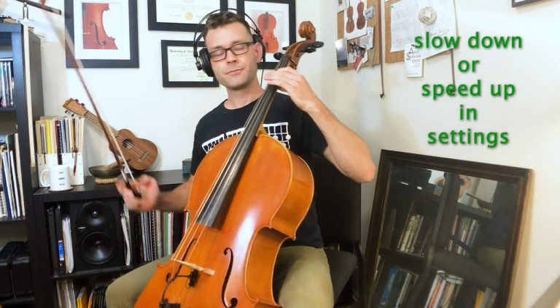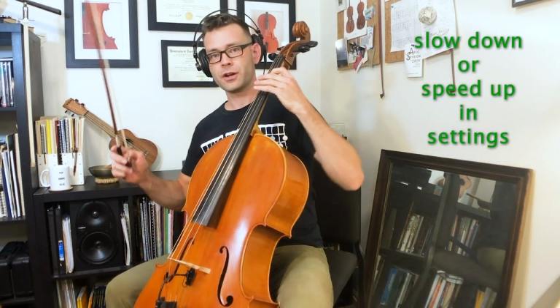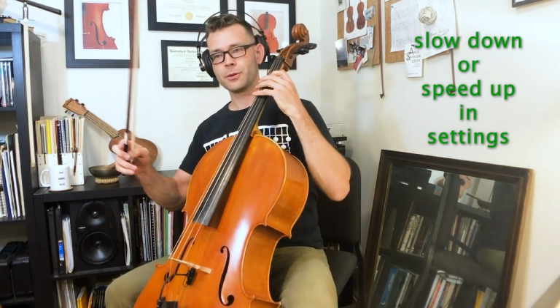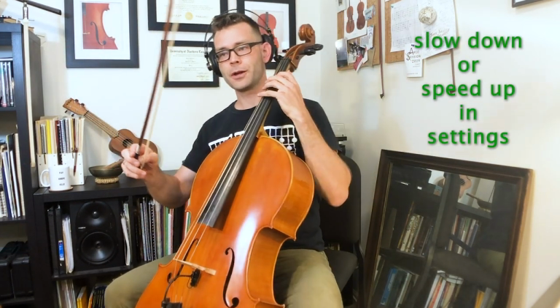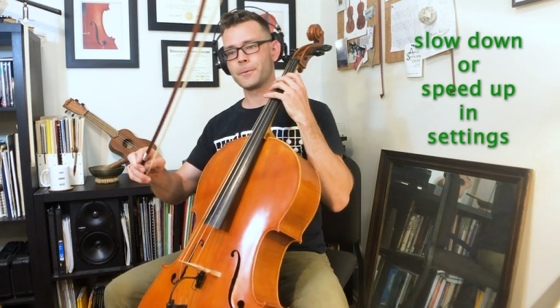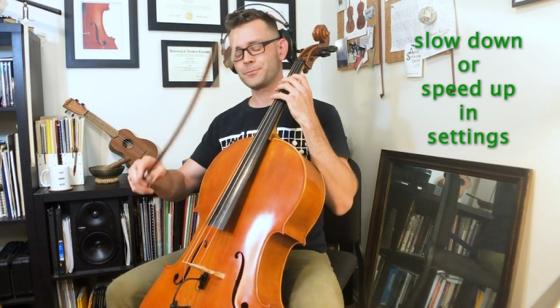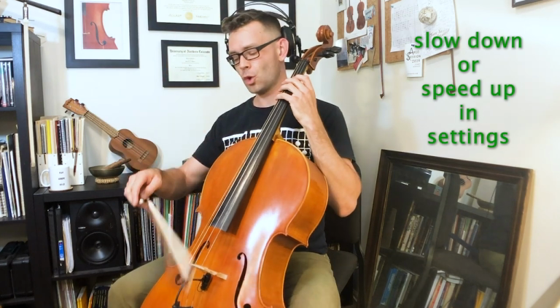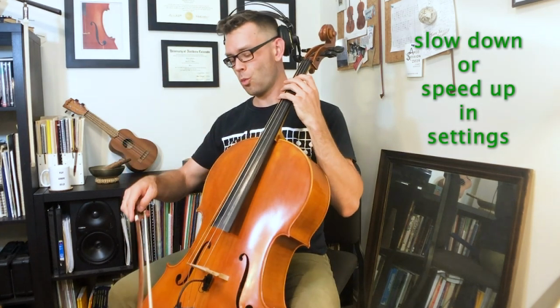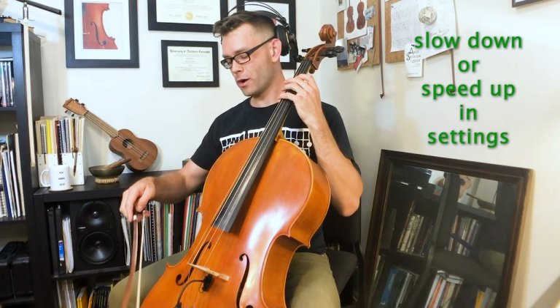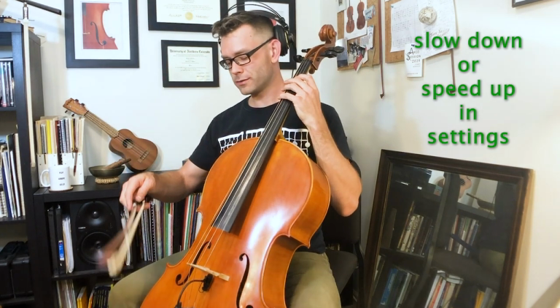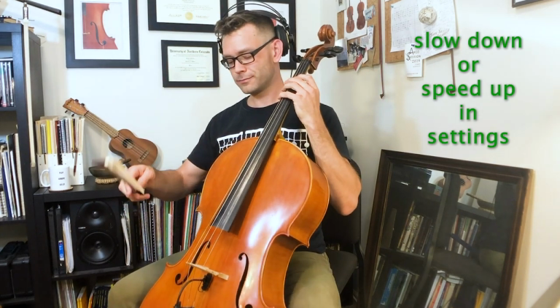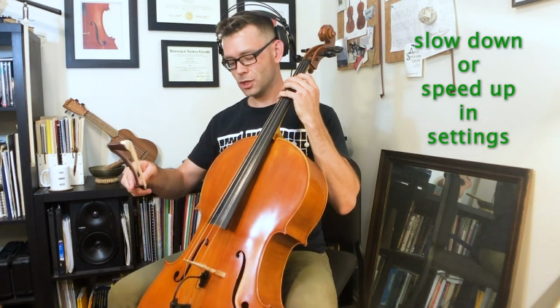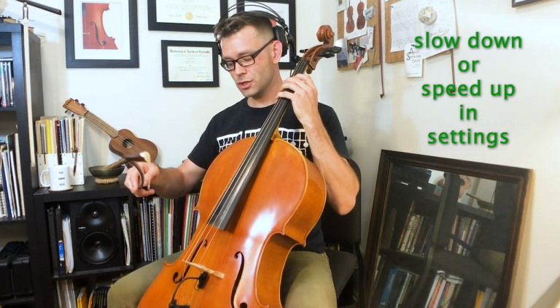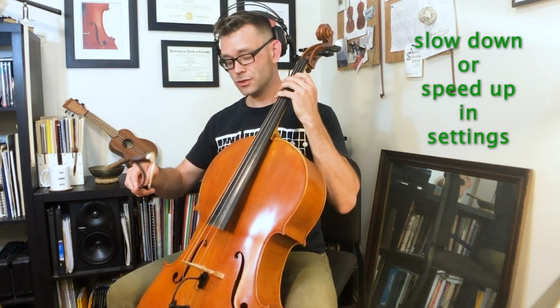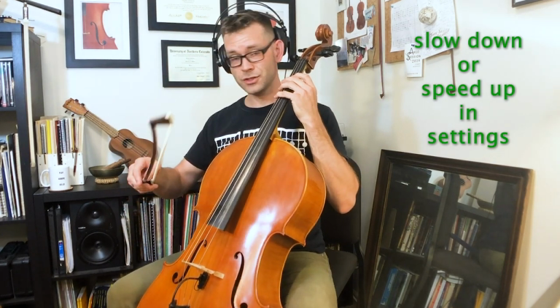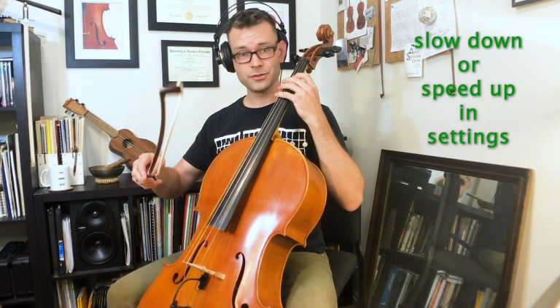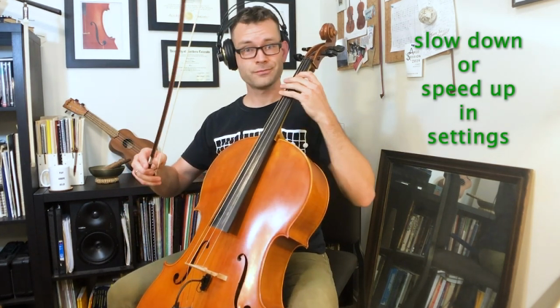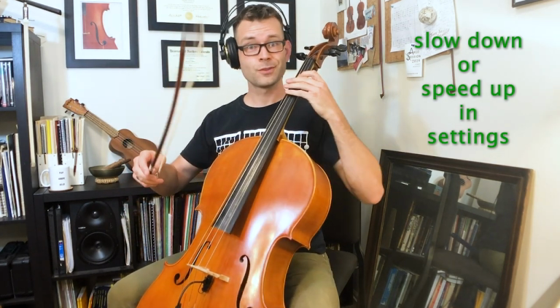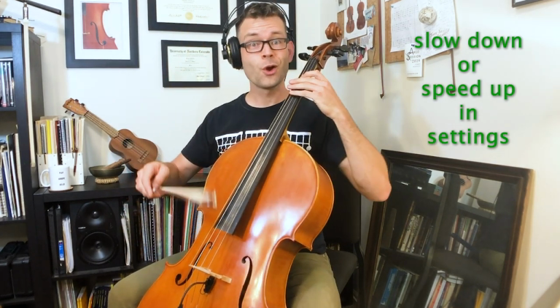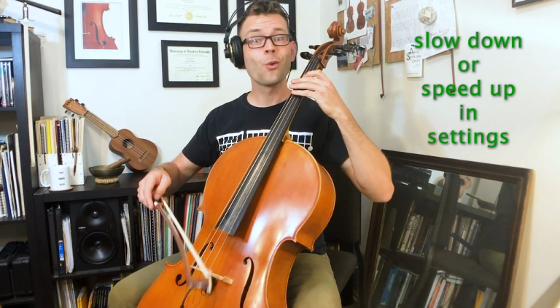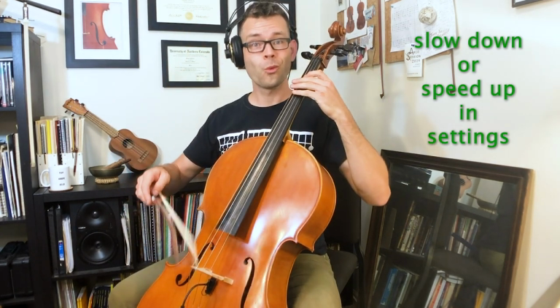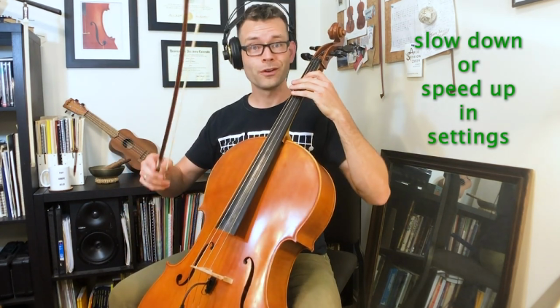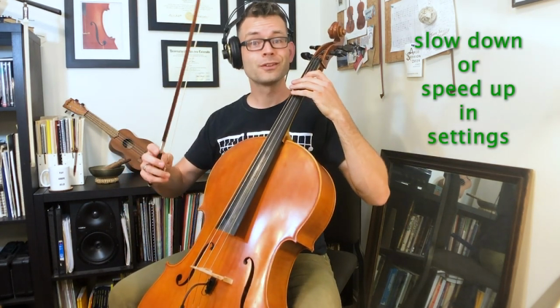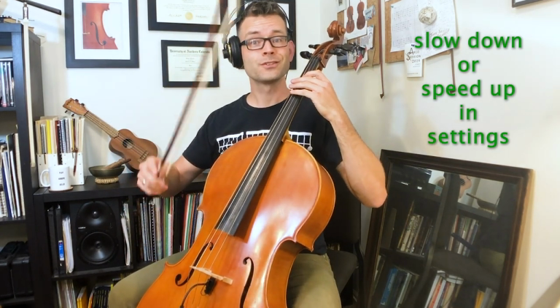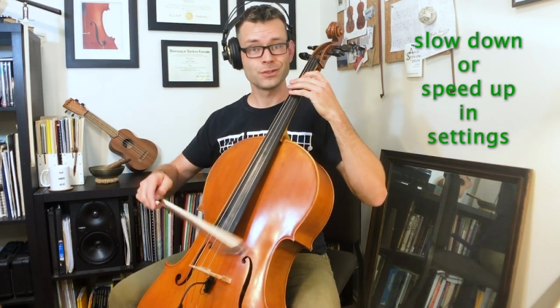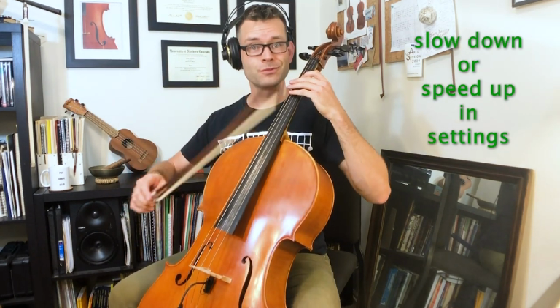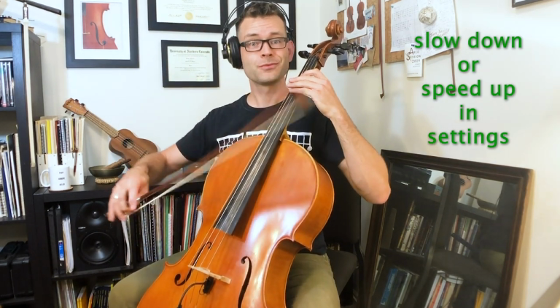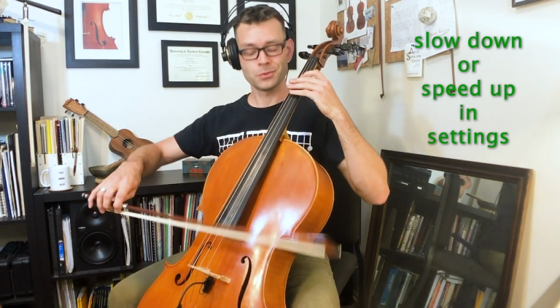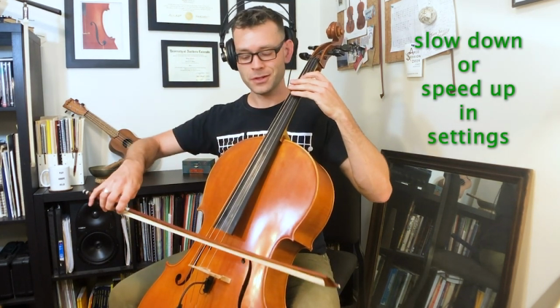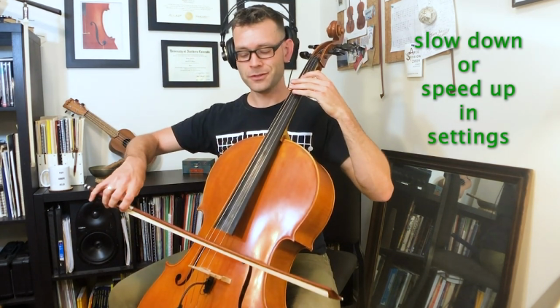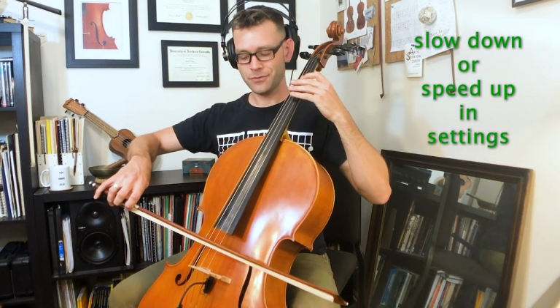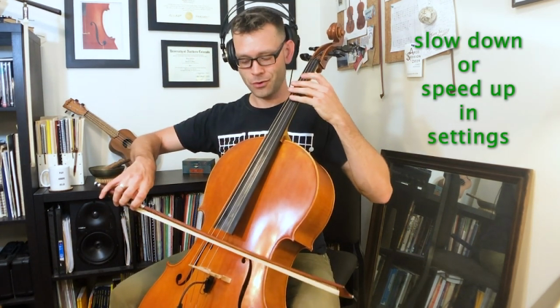Alright, here we go. One, two, one, two, three, four.